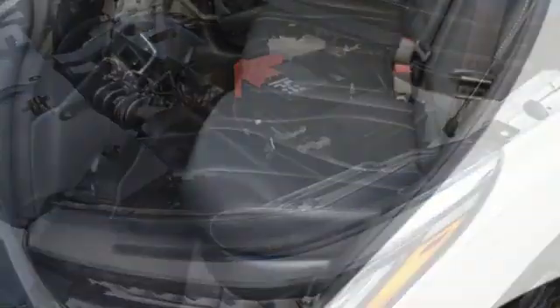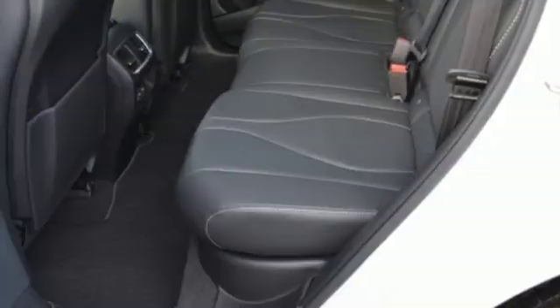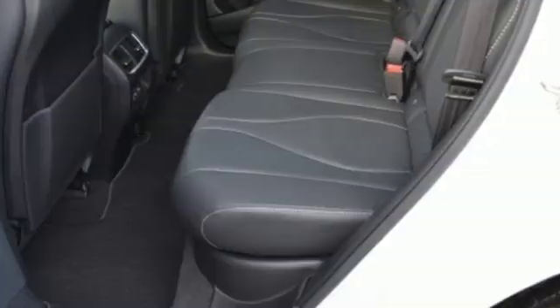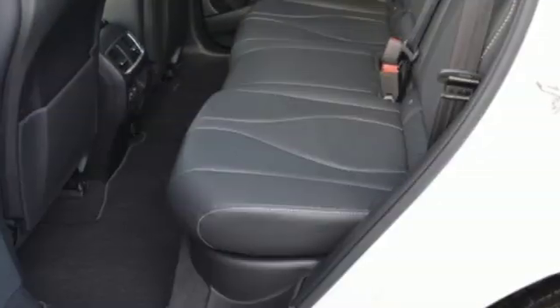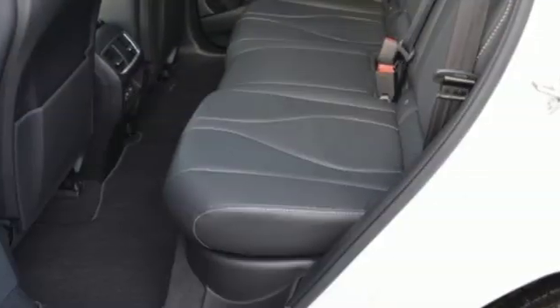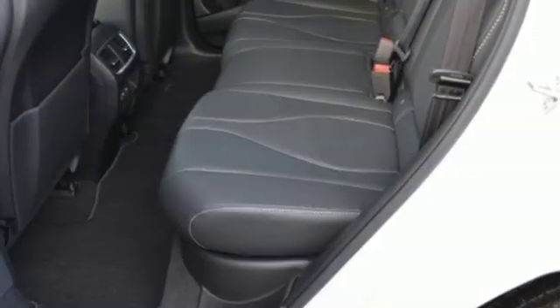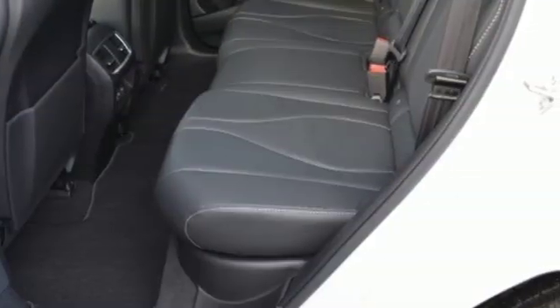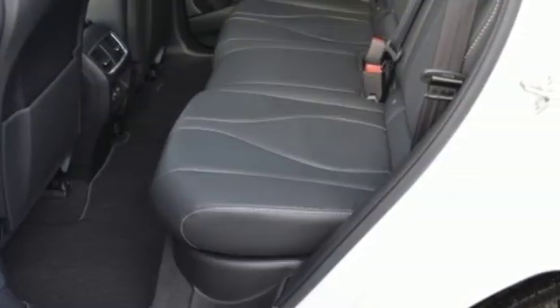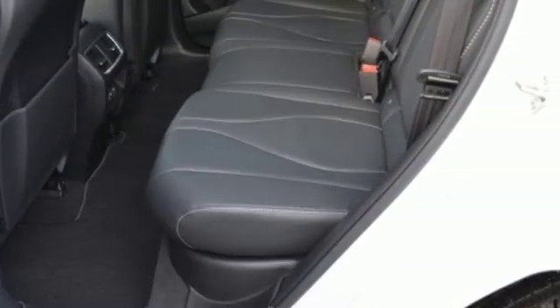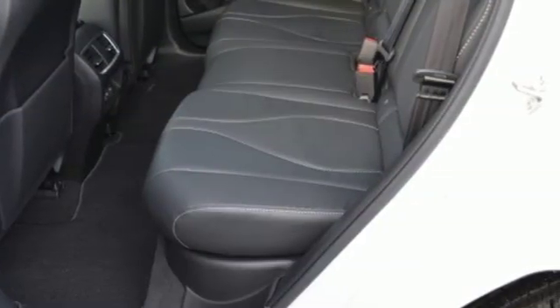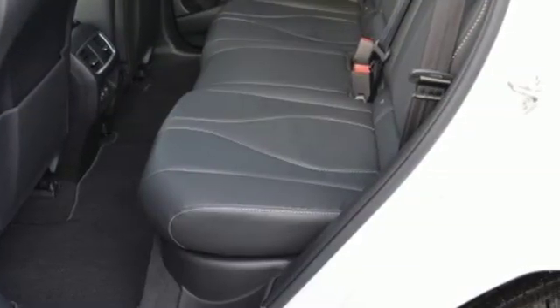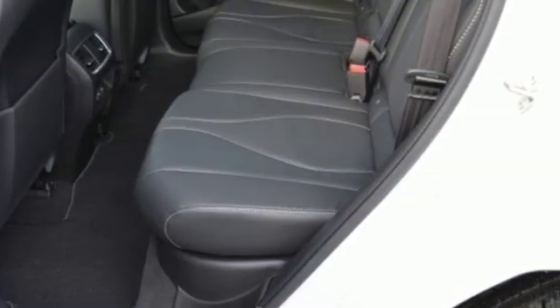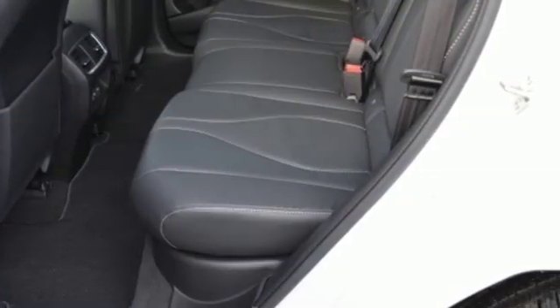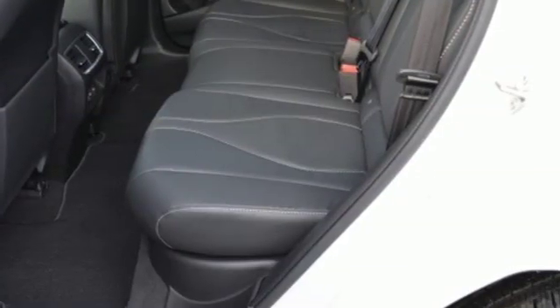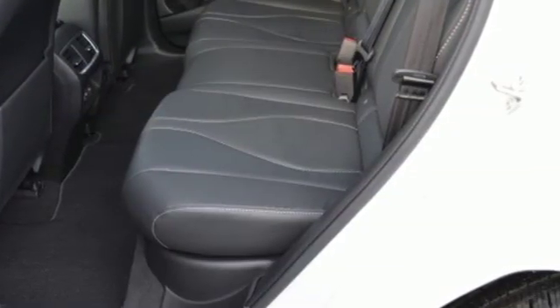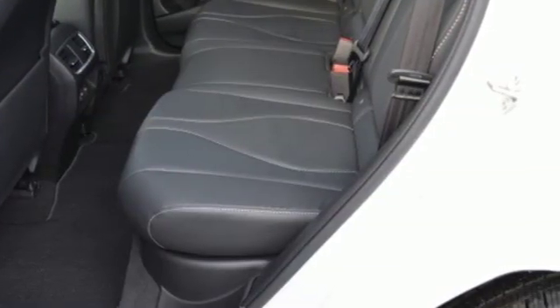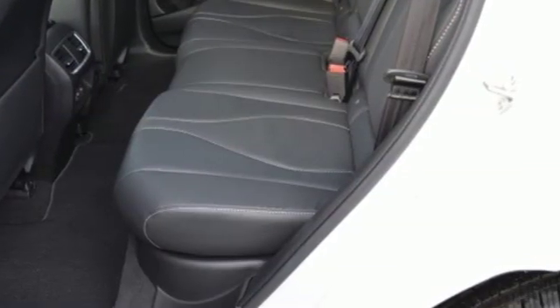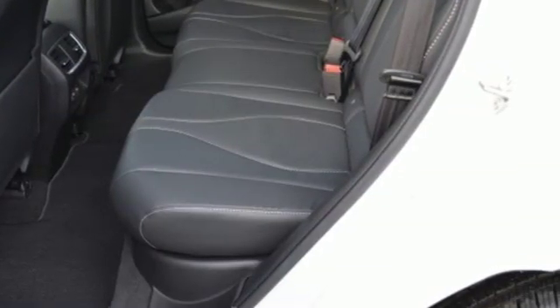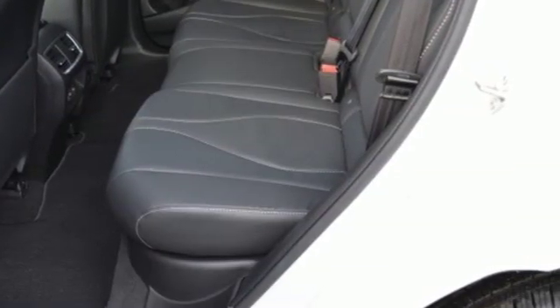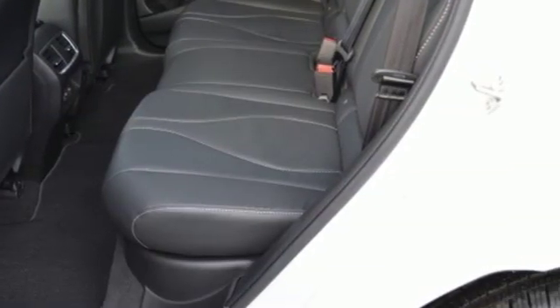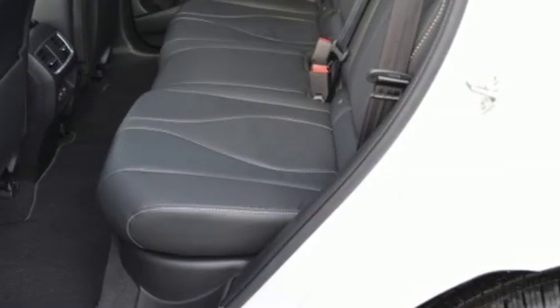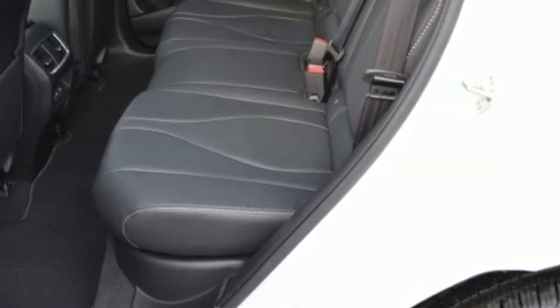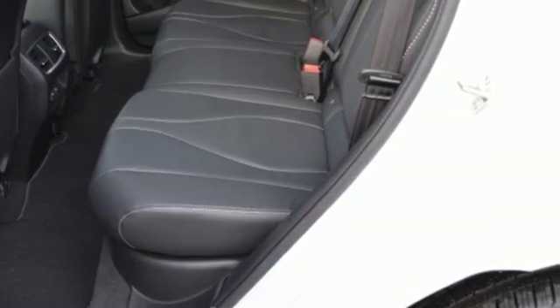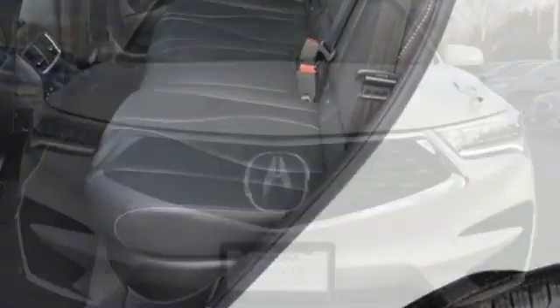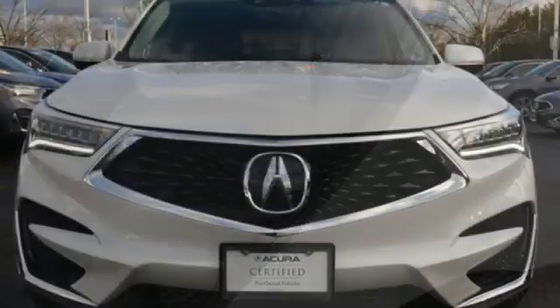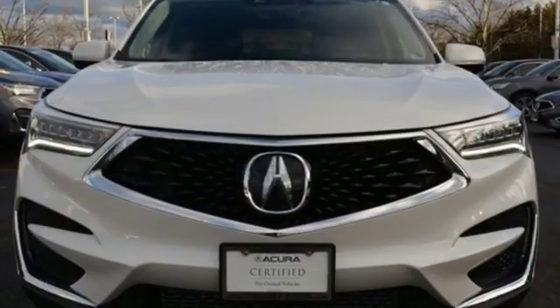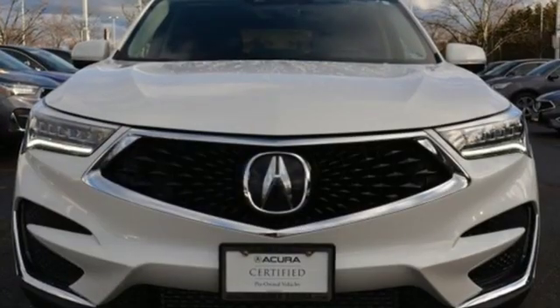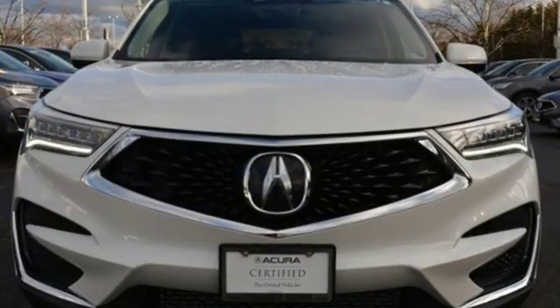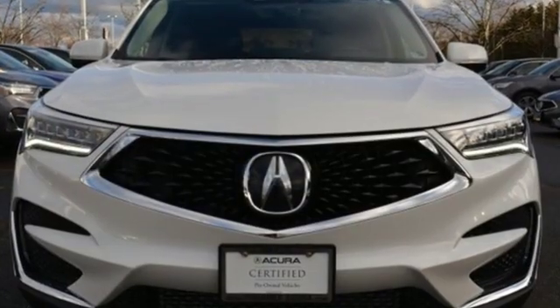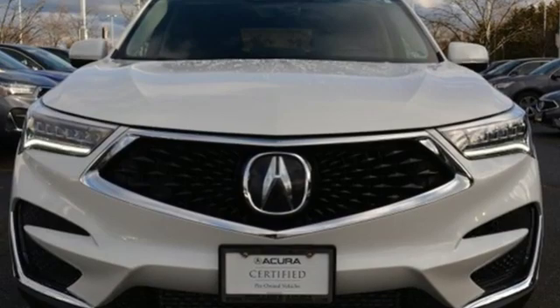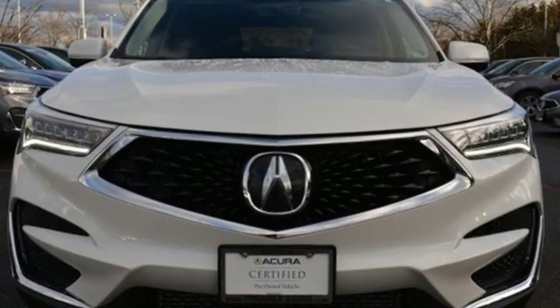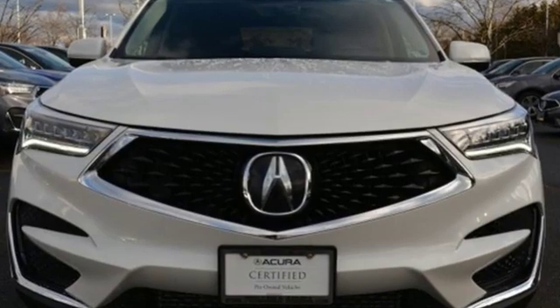Acura believes if there is a better way, take it. That philosophy shines through in this vehicle.